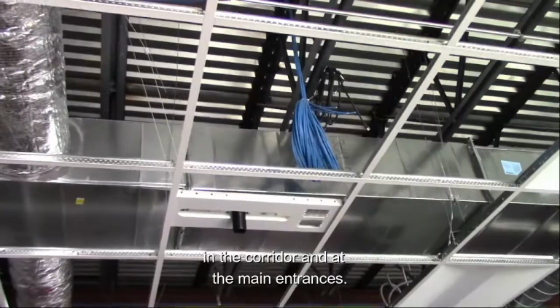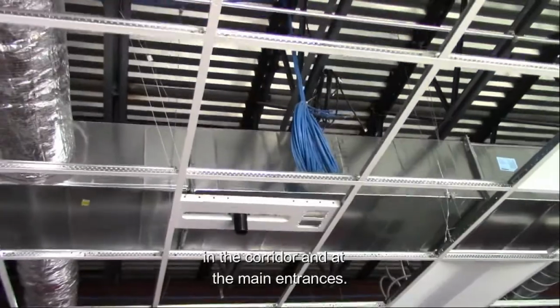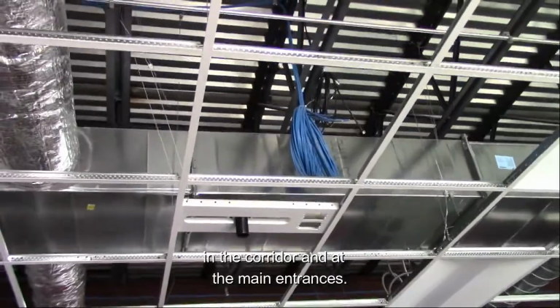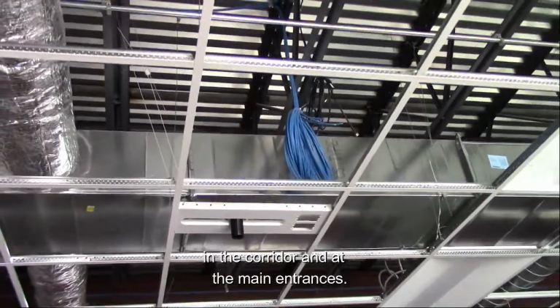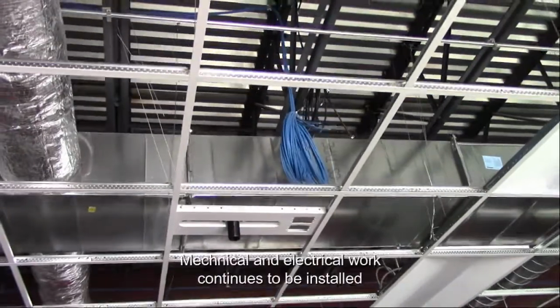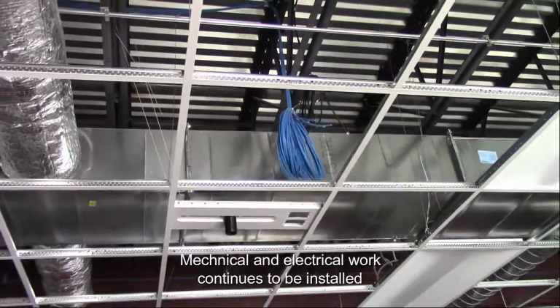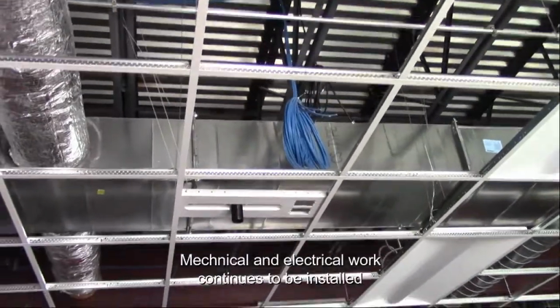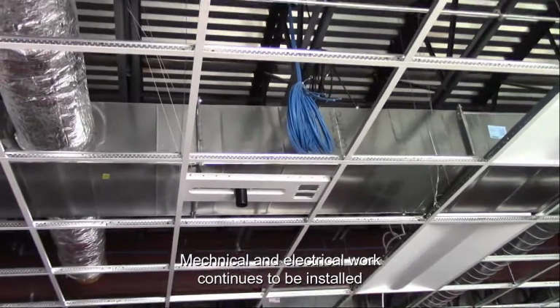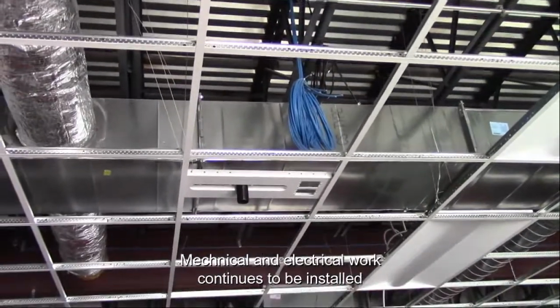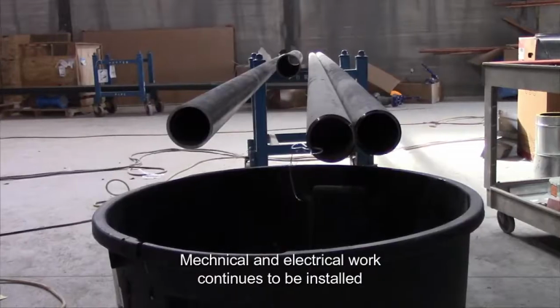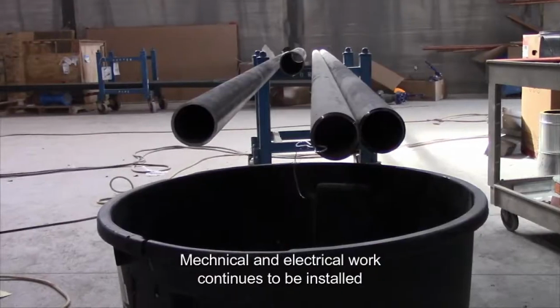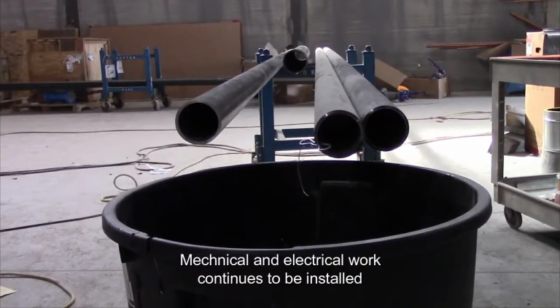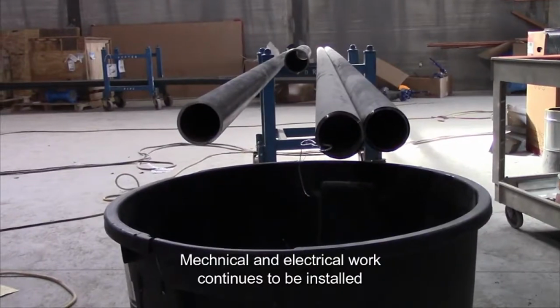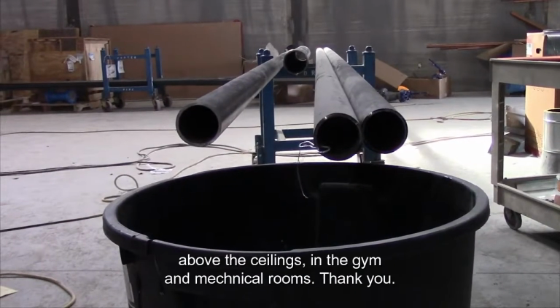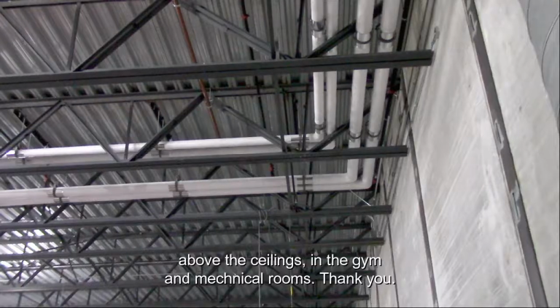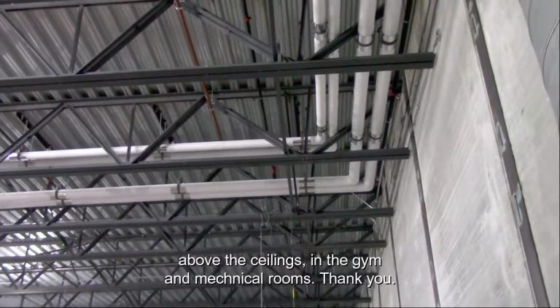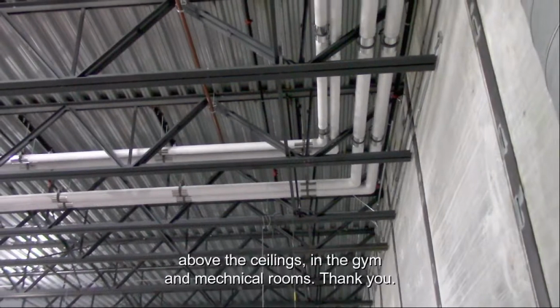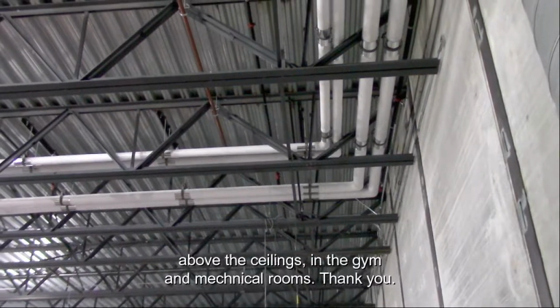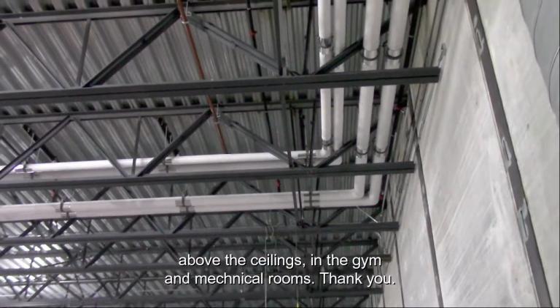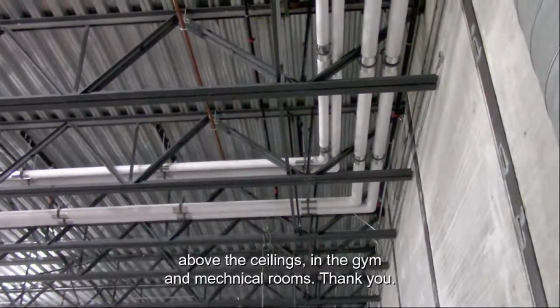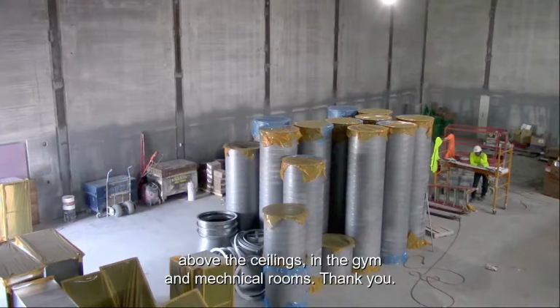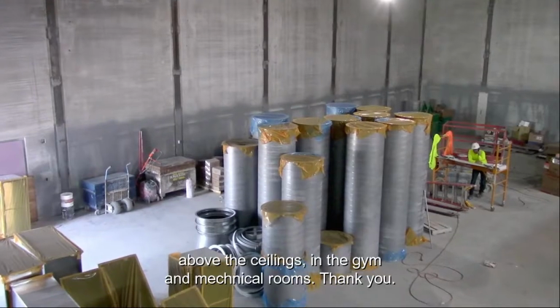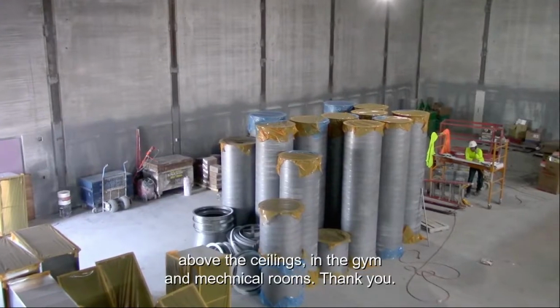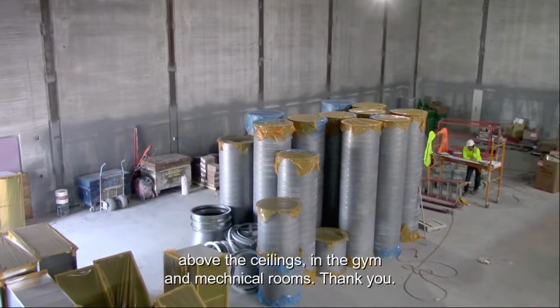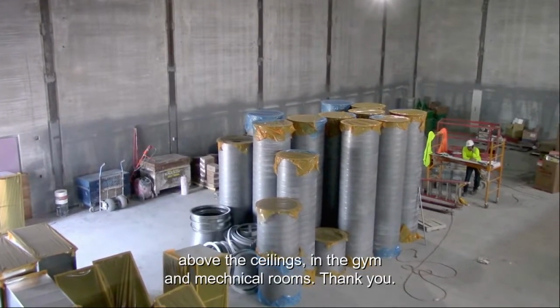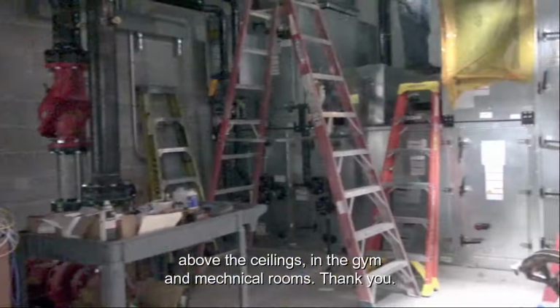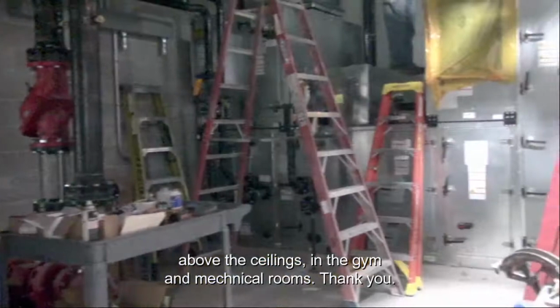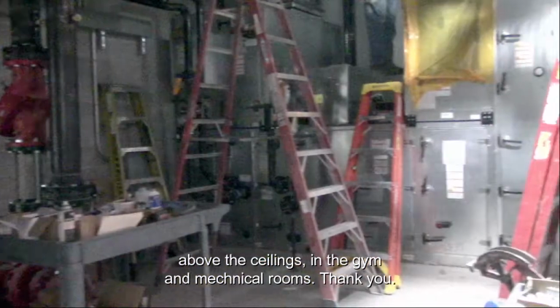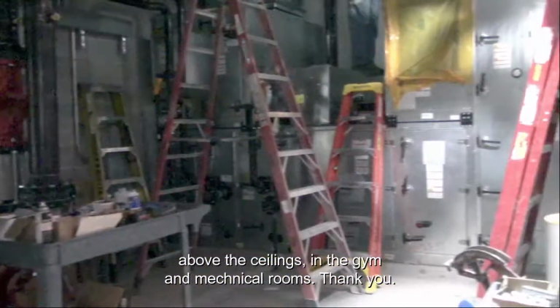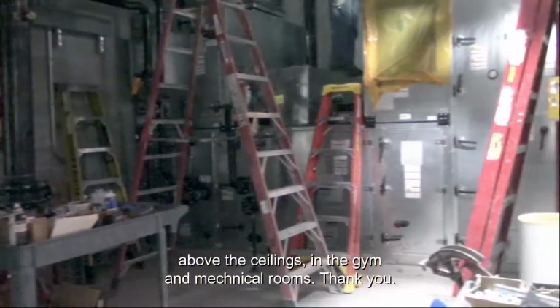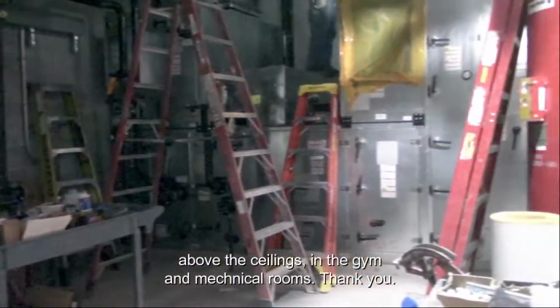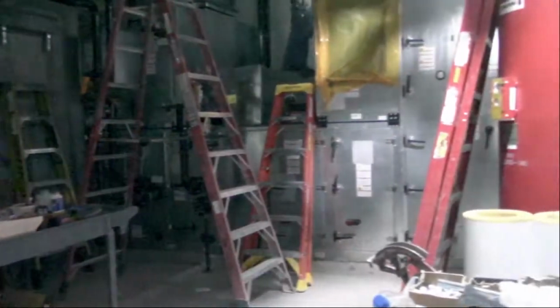Mechanical and electrical work continues to be installed above the ceilings in the gym and mechanical rooms. Thank you.